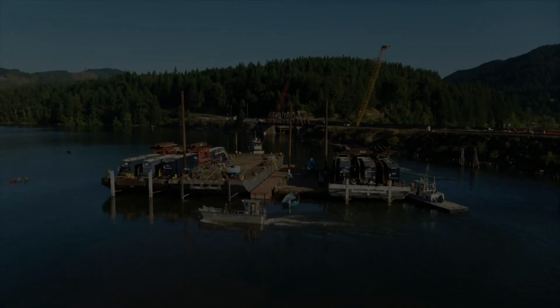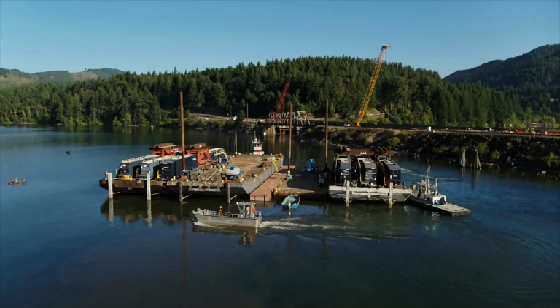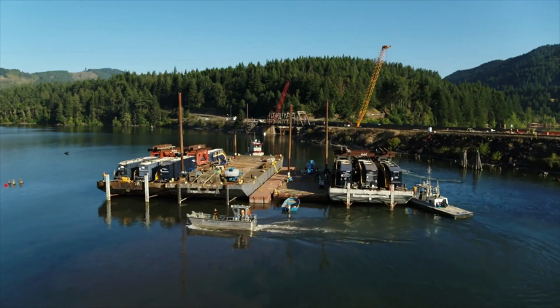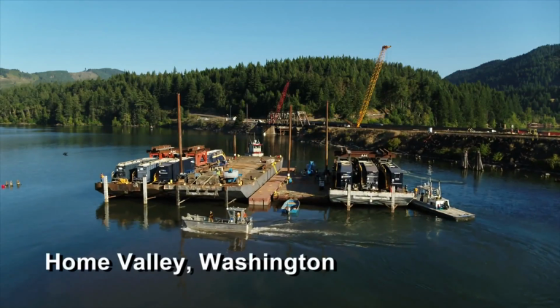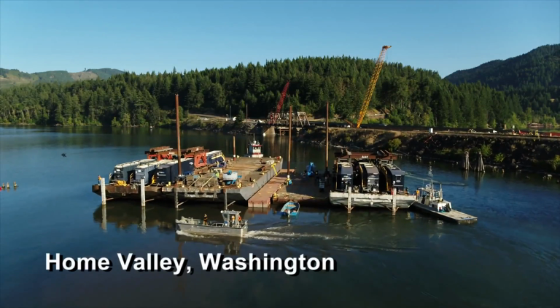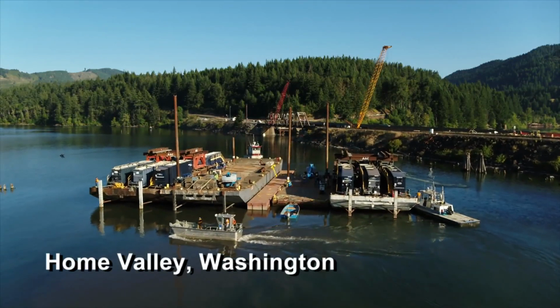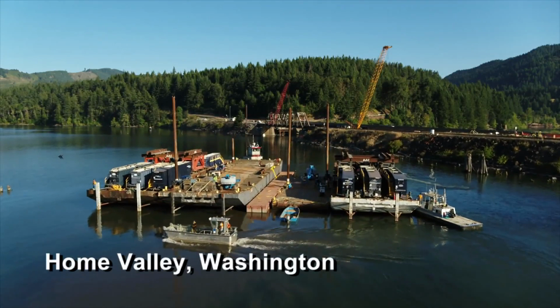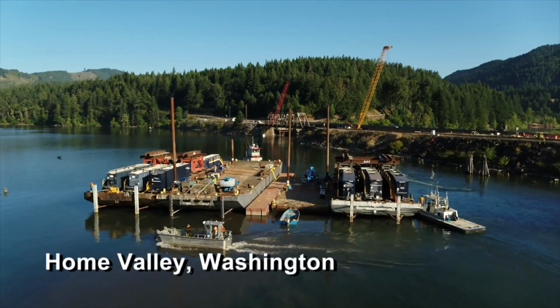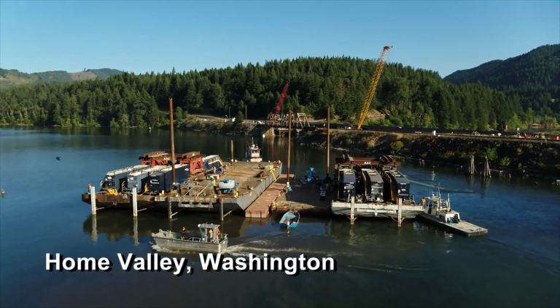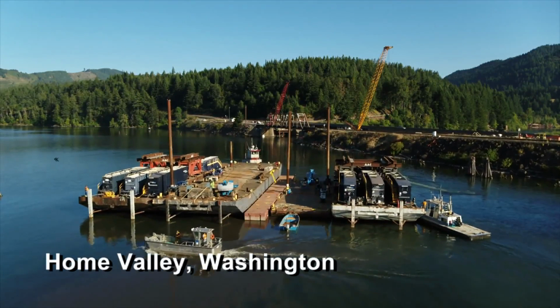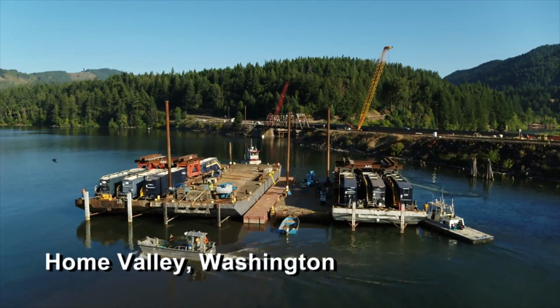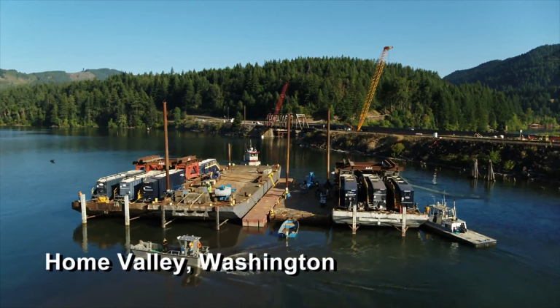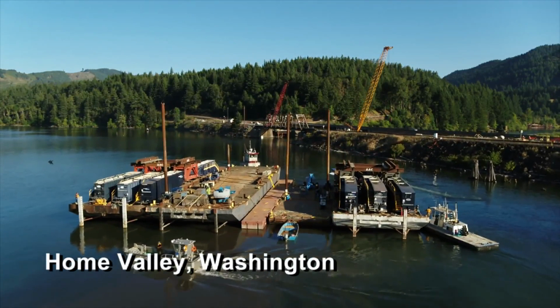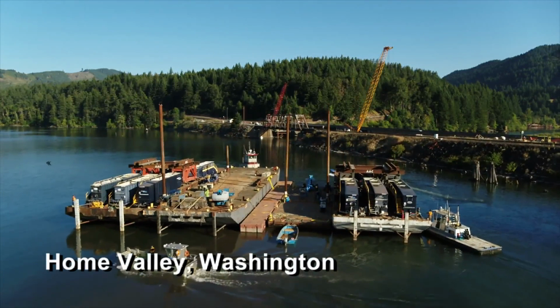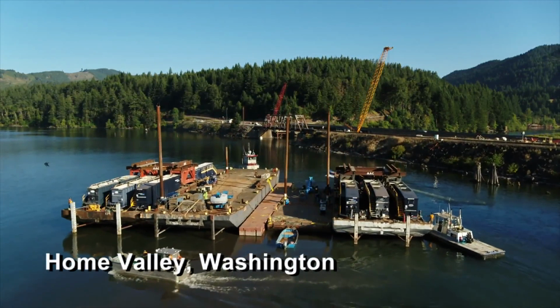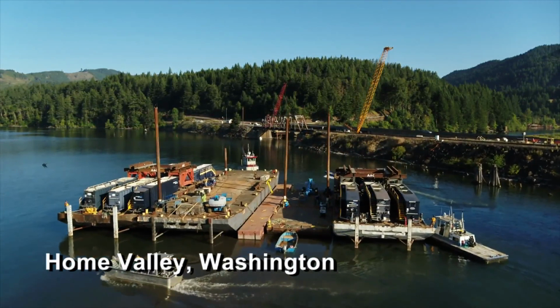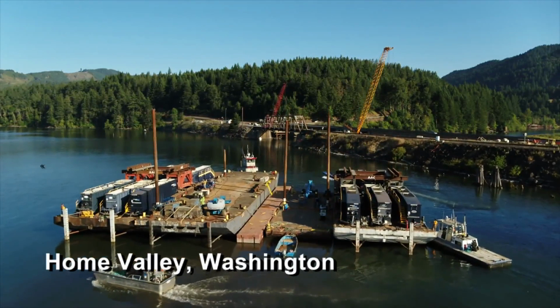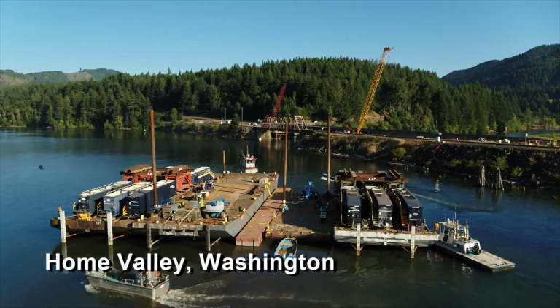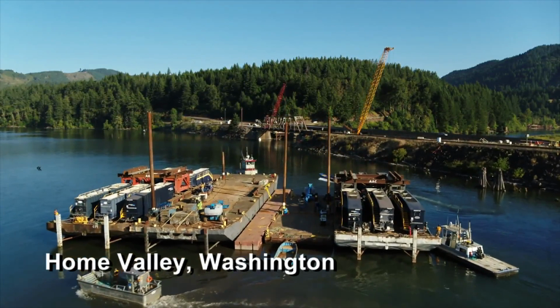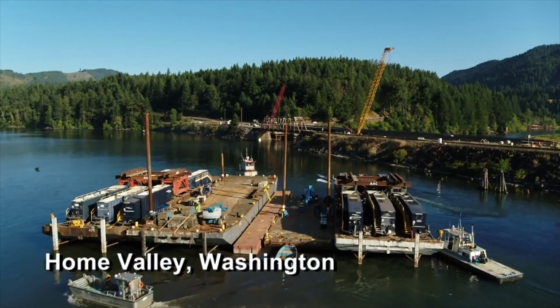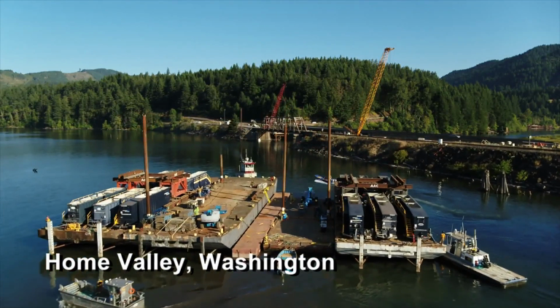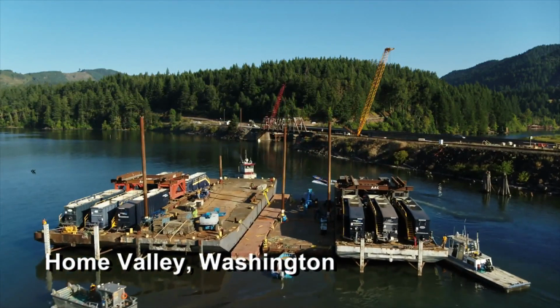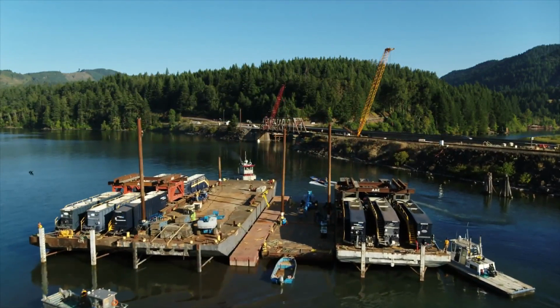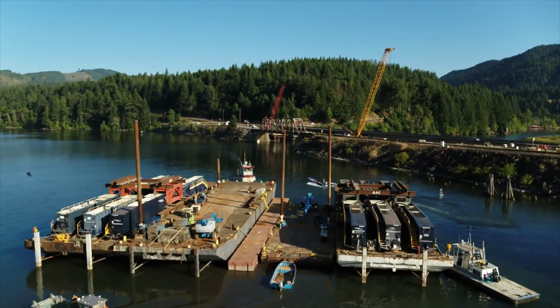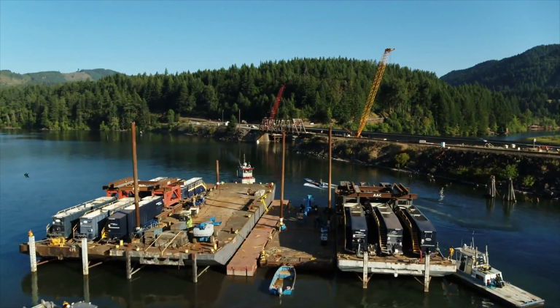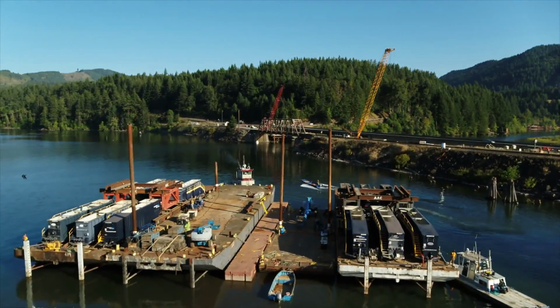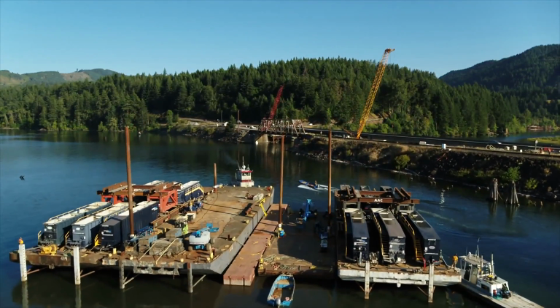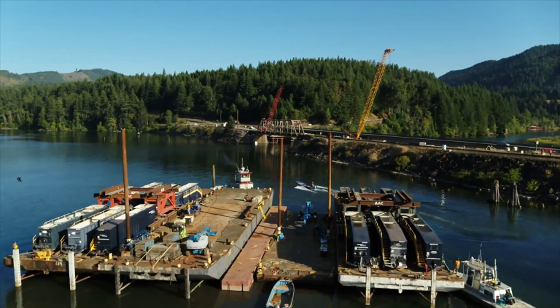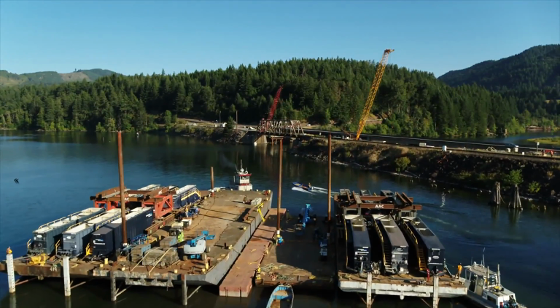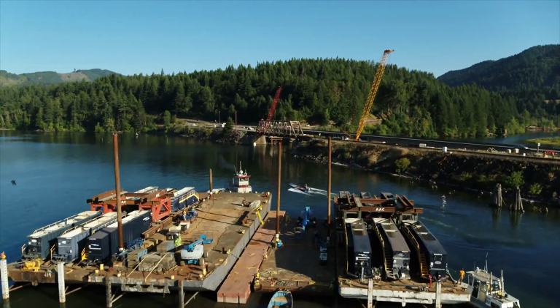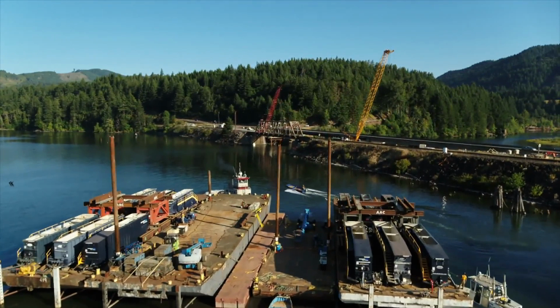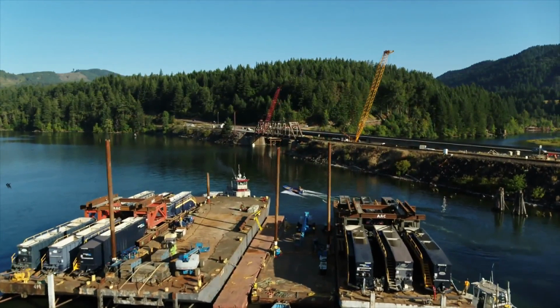We're sitting here in Home Valley, Washington, about 60 miles east of Portland, Oregon, right here on the Columbia River.